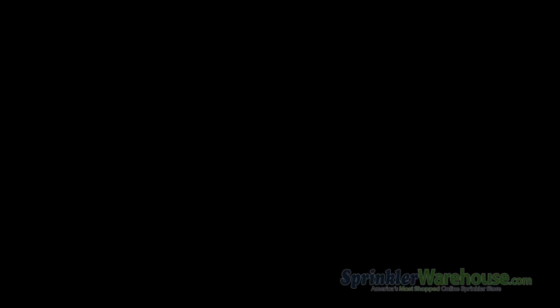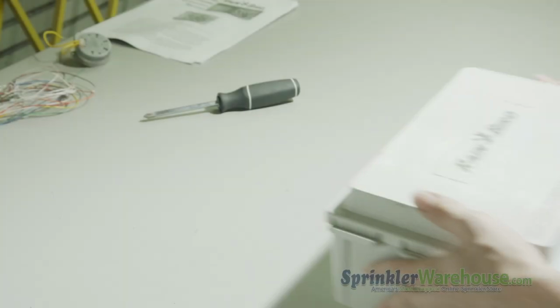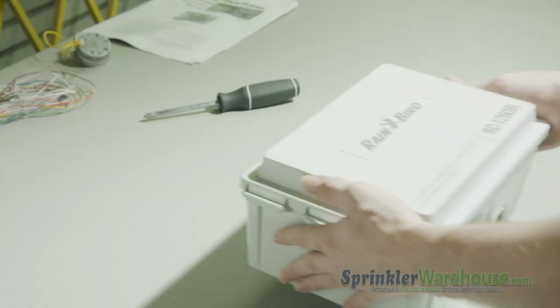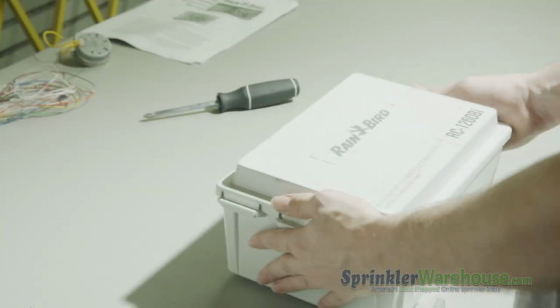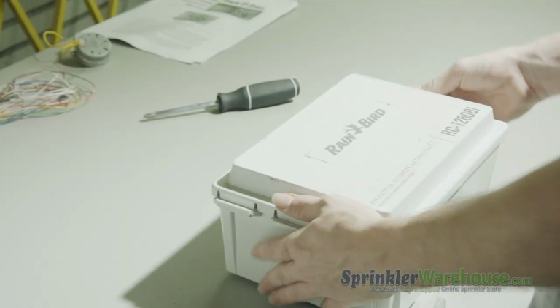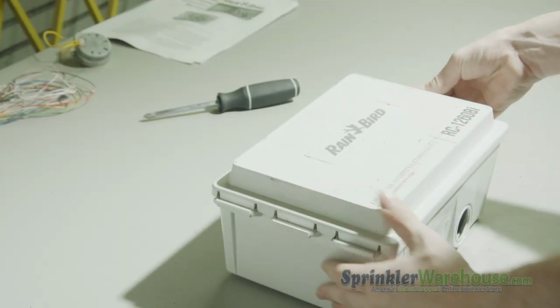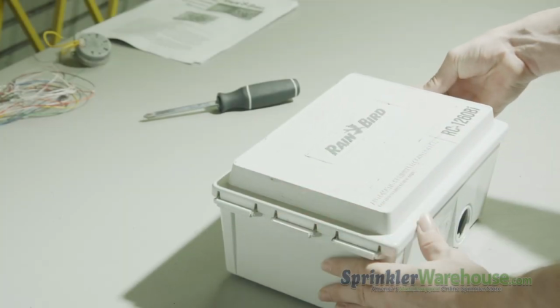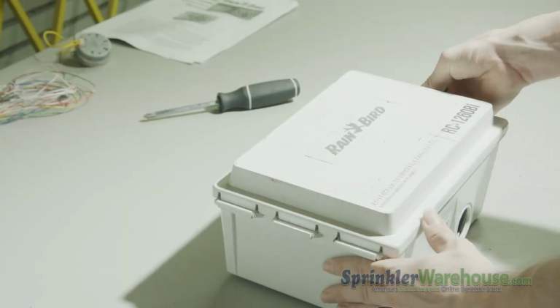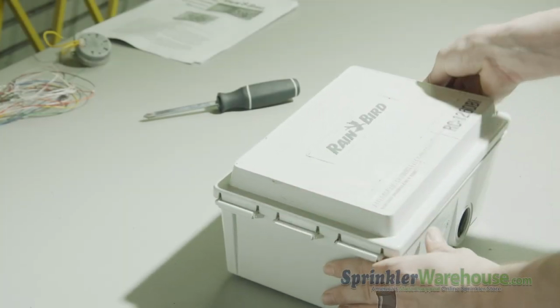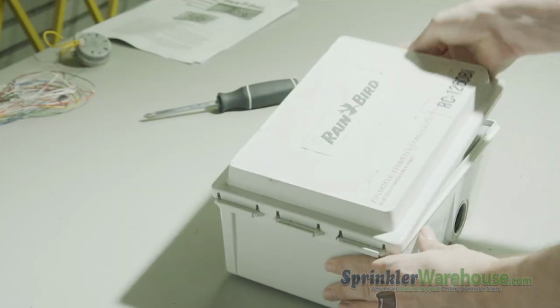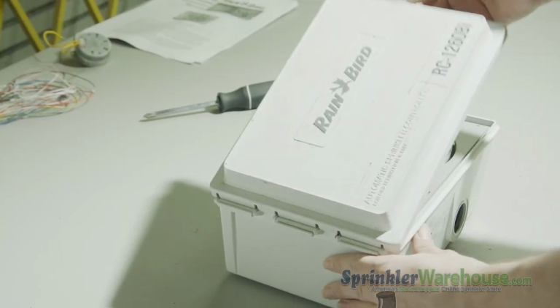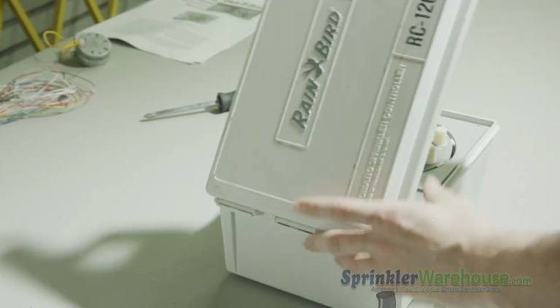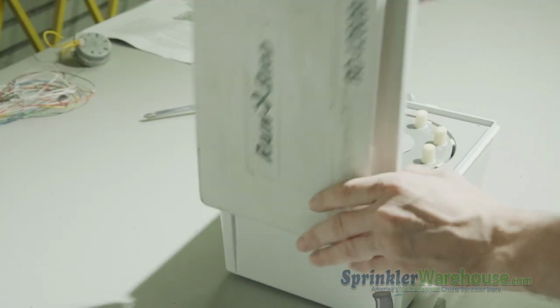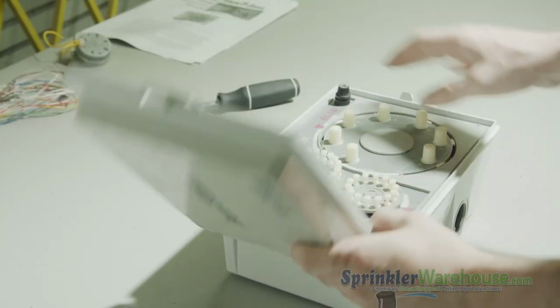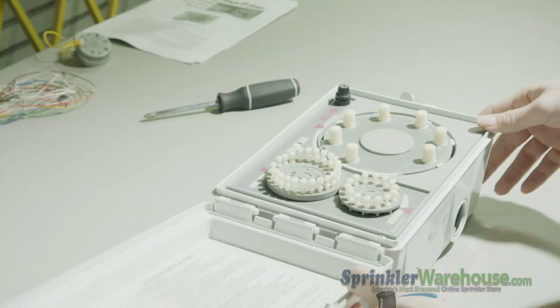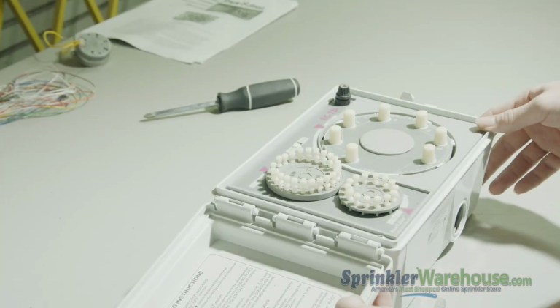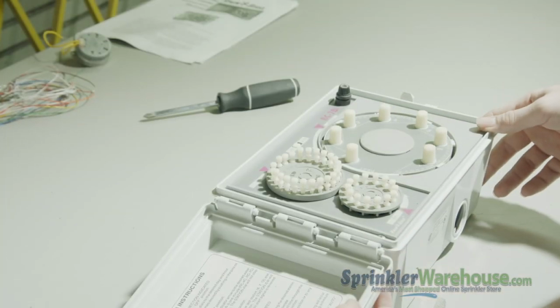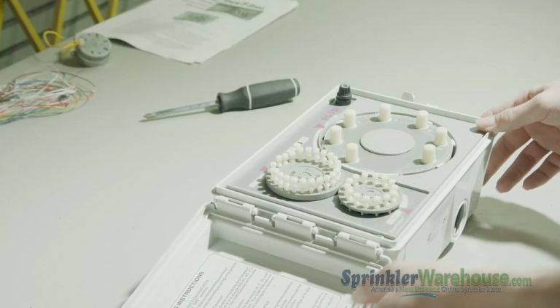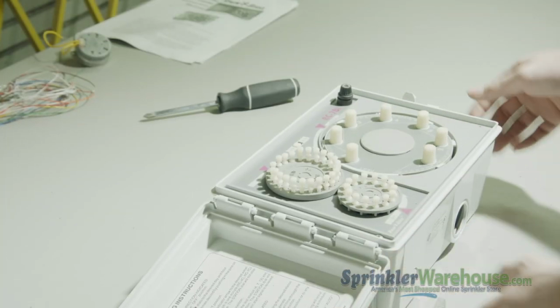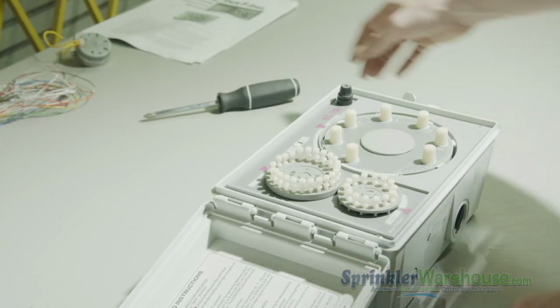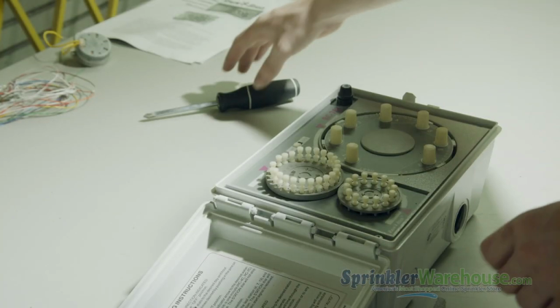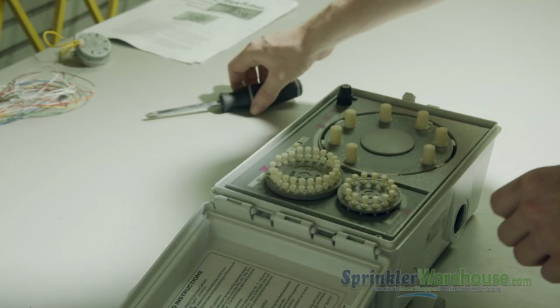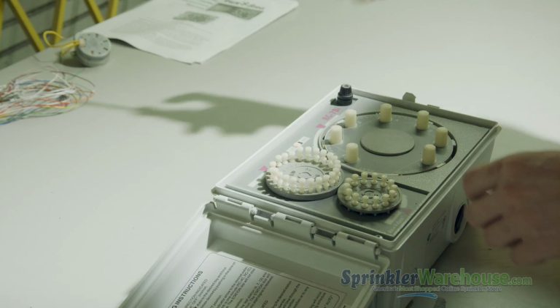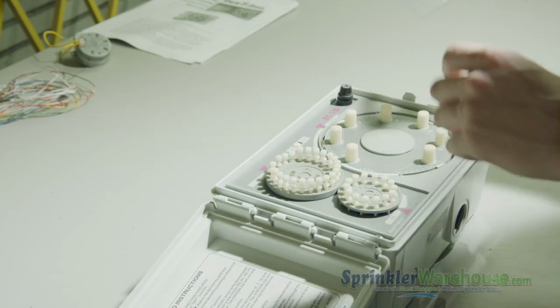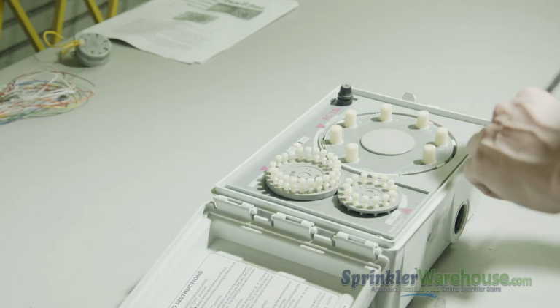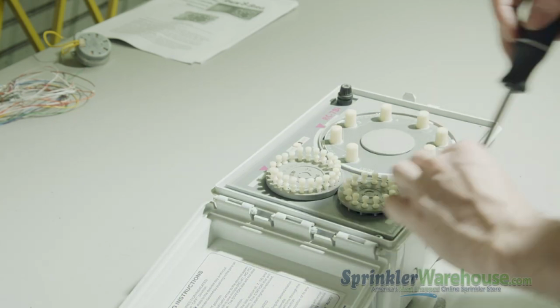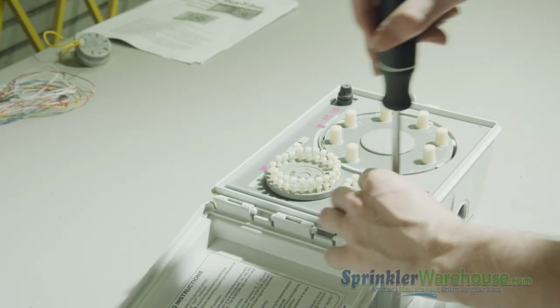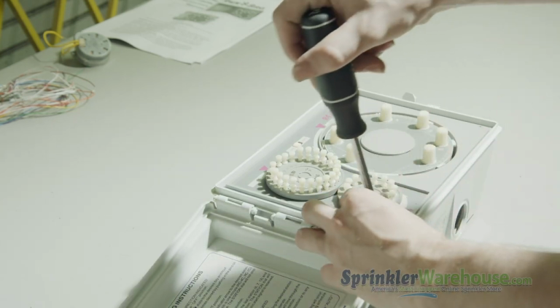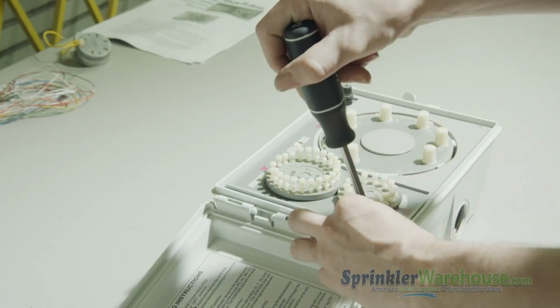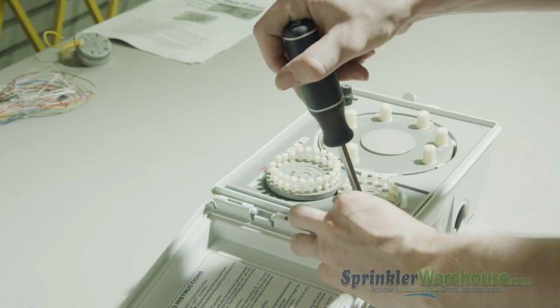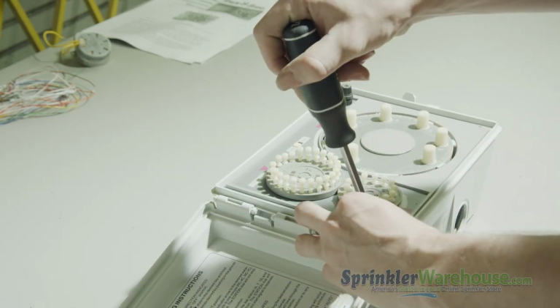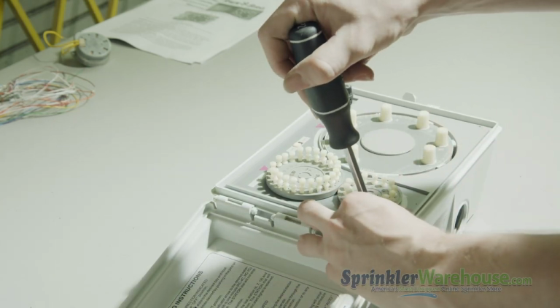The Rainbird RC Series was first introduced in 1962 and is considered by many to be the best electromechanical controller ever made.